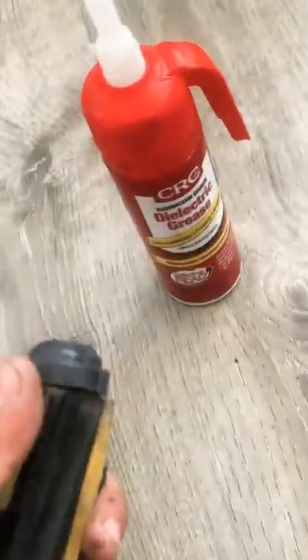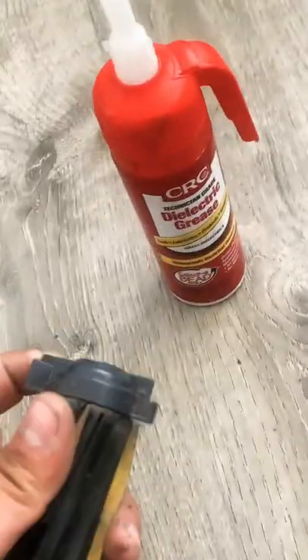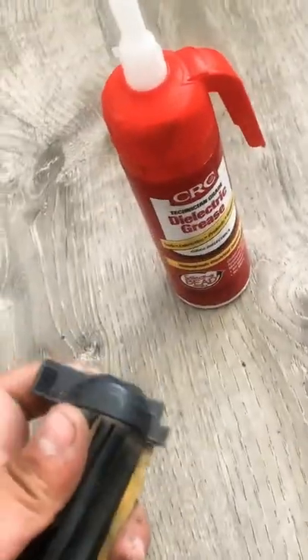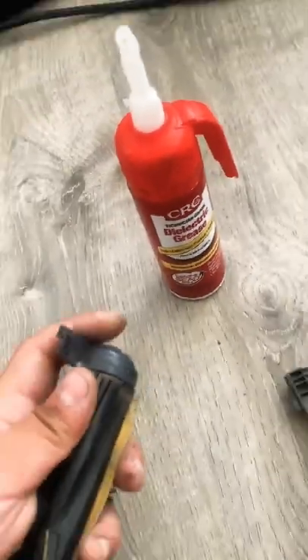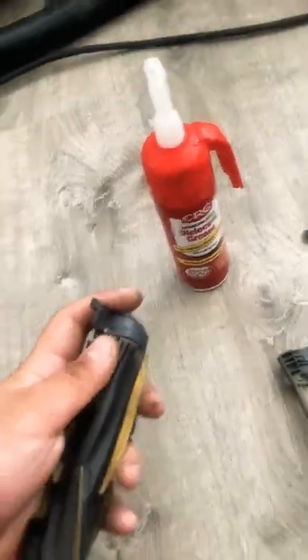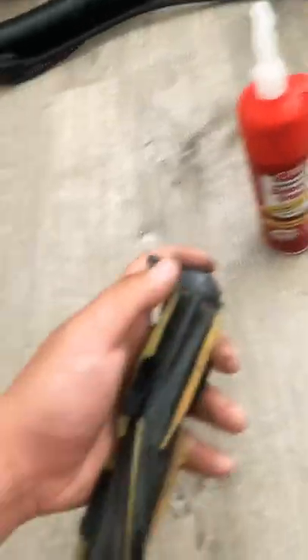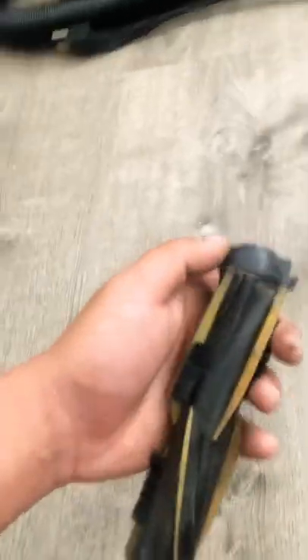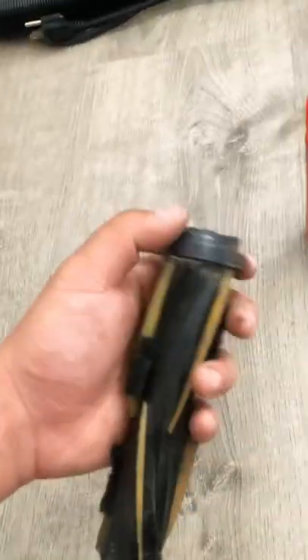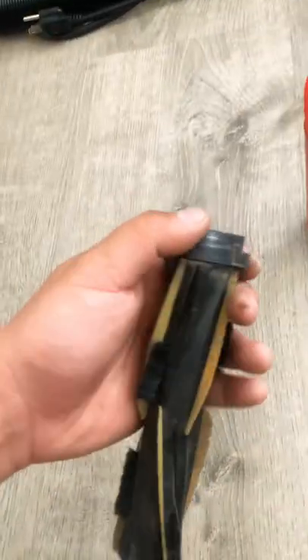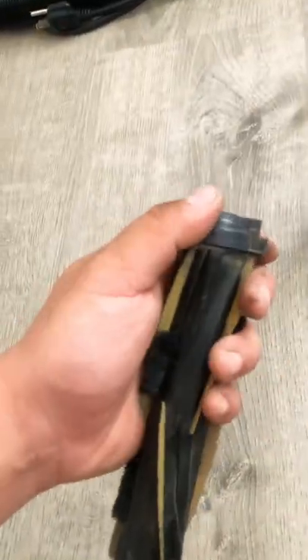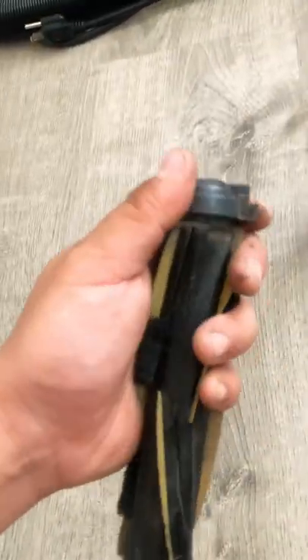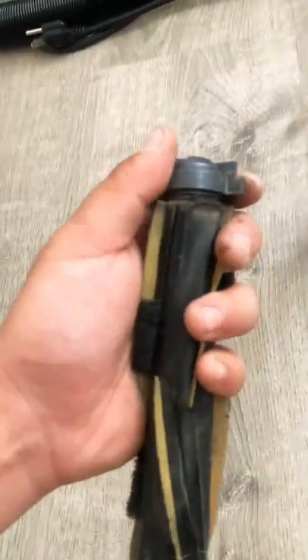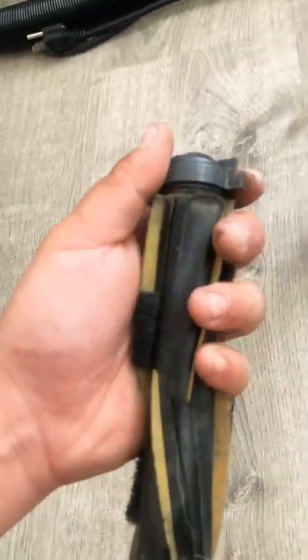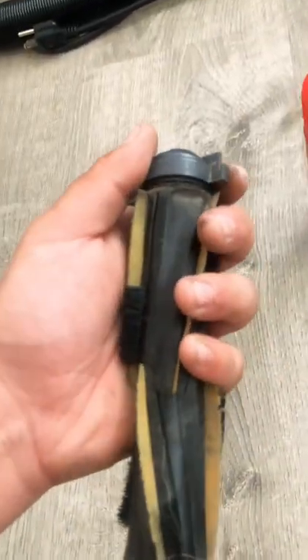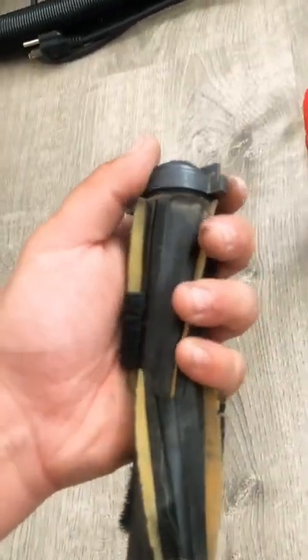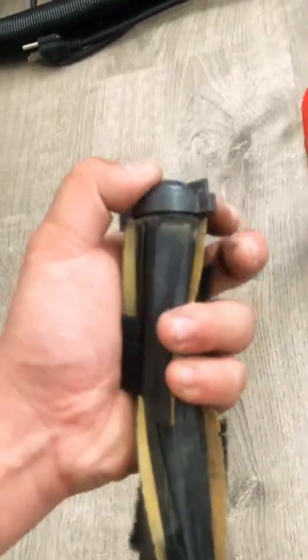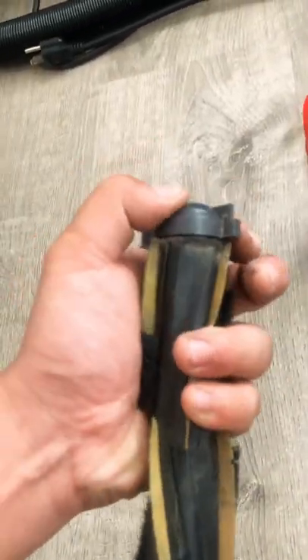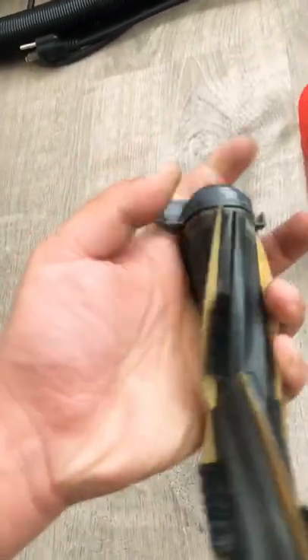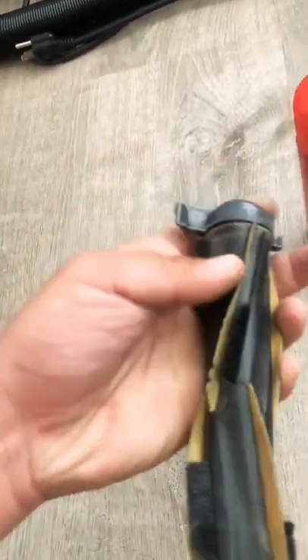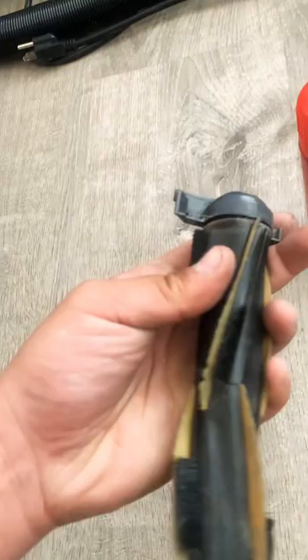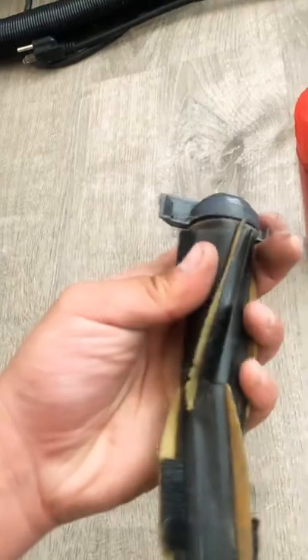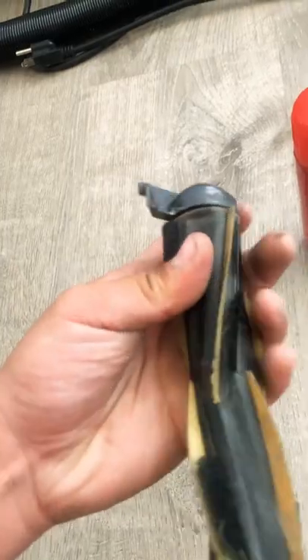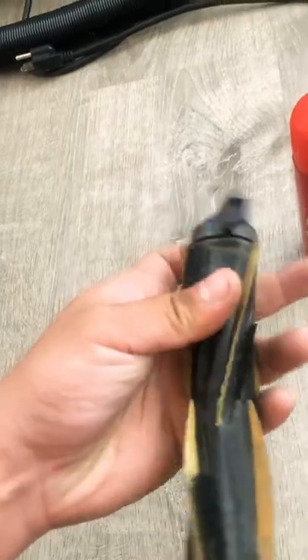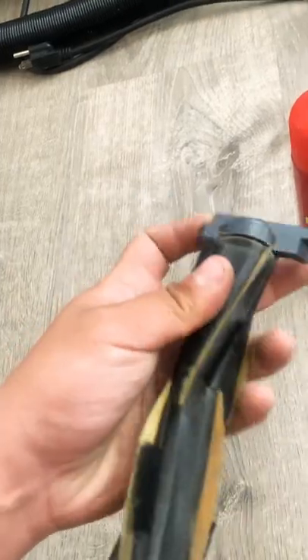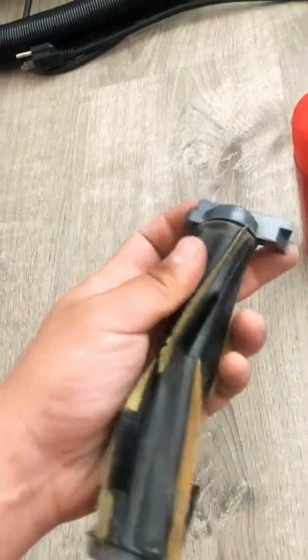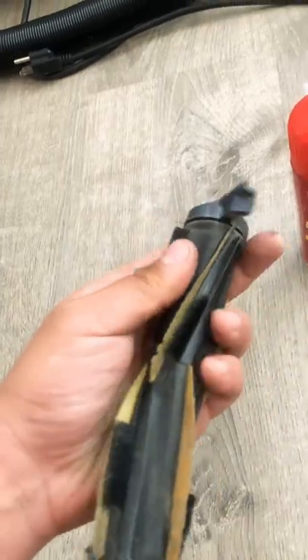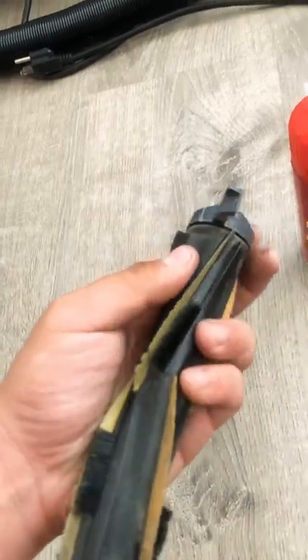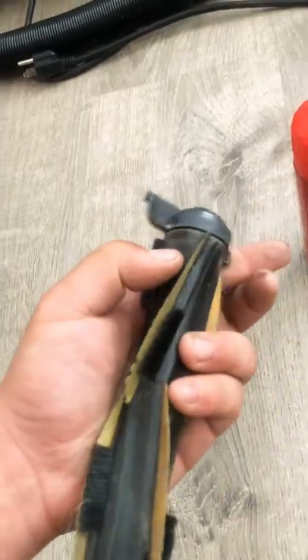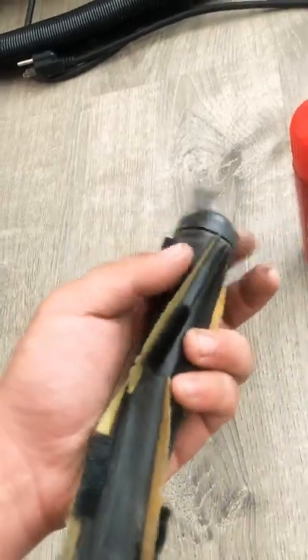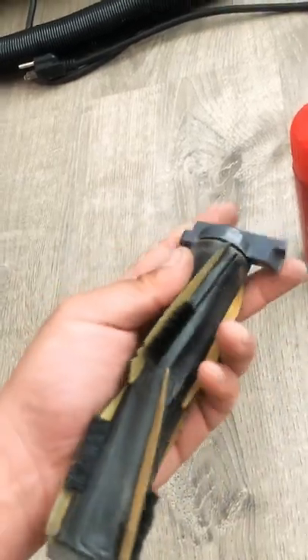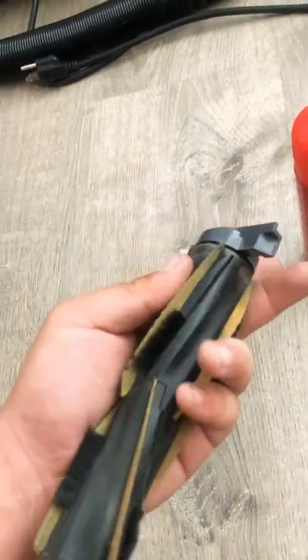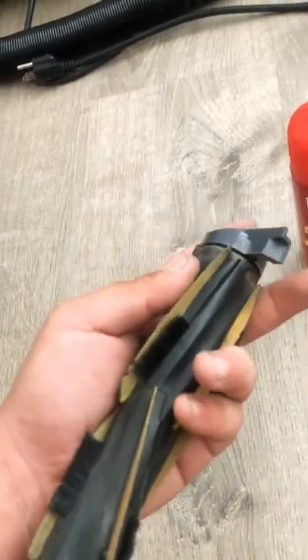I didn't have any WD-40 around, so I just used some dielectric grease and put it in between. Now it spins a lot more freely.